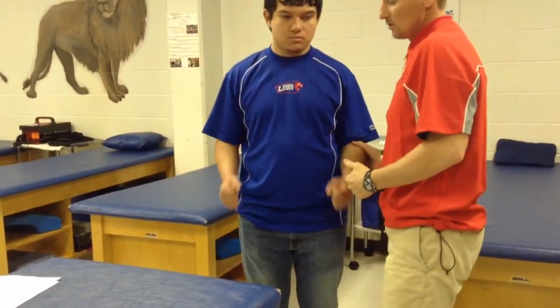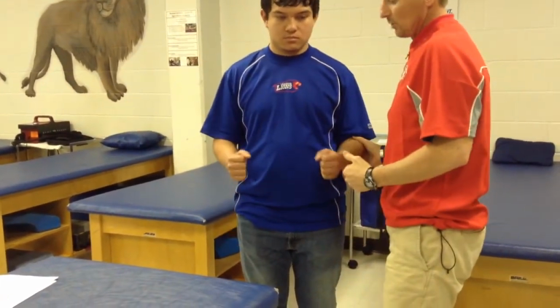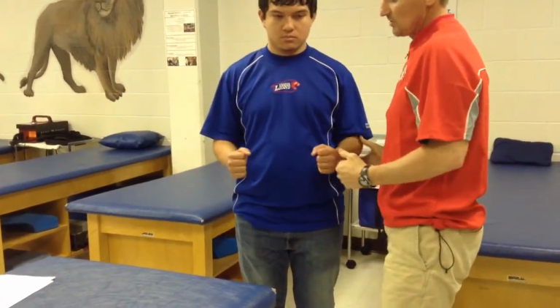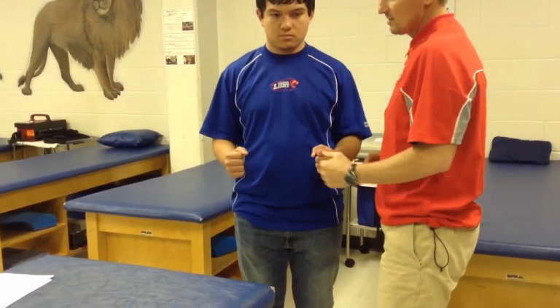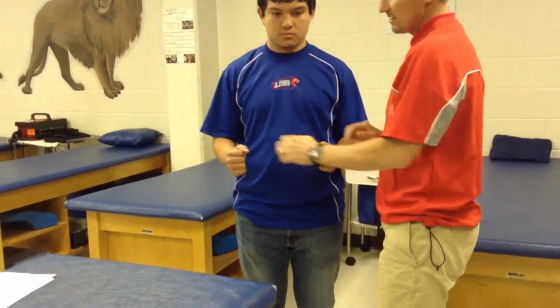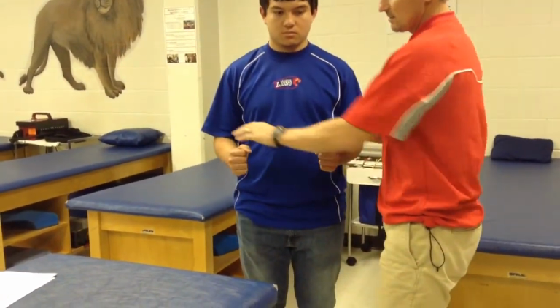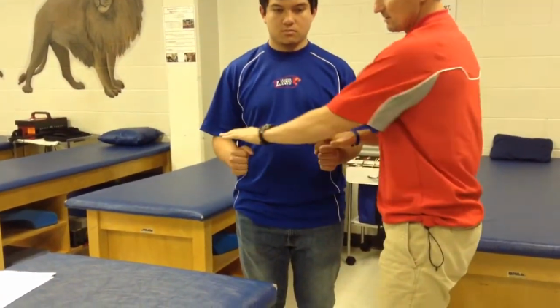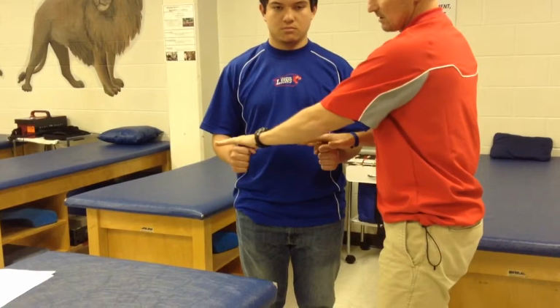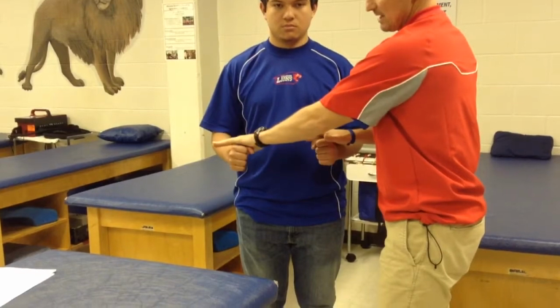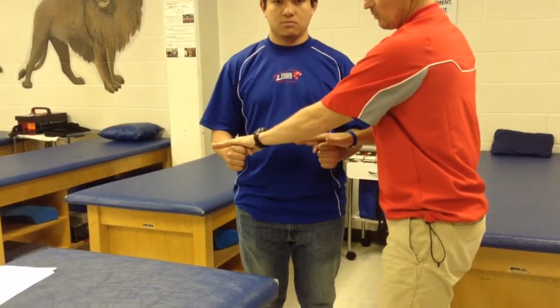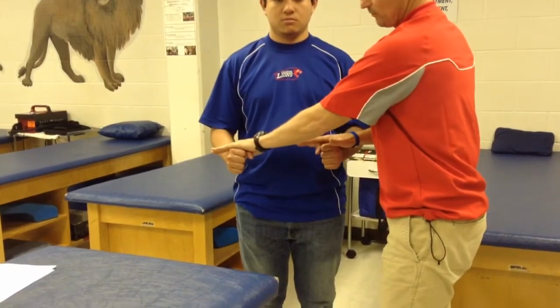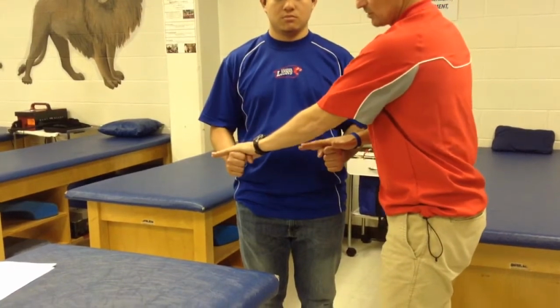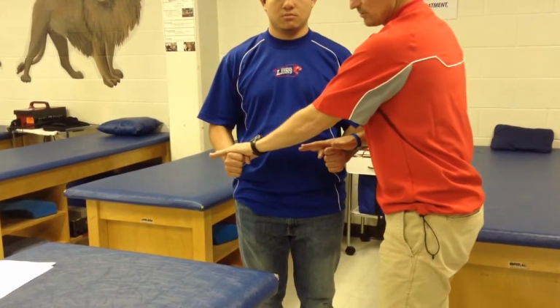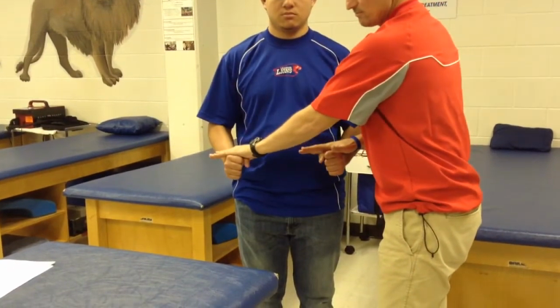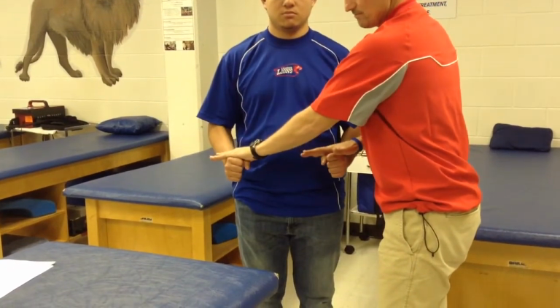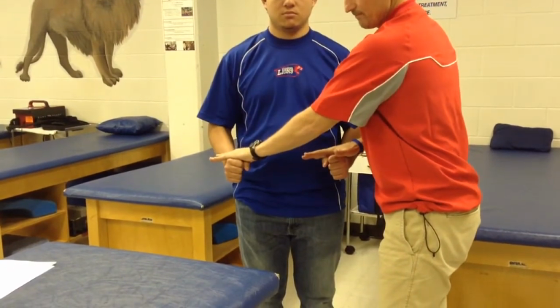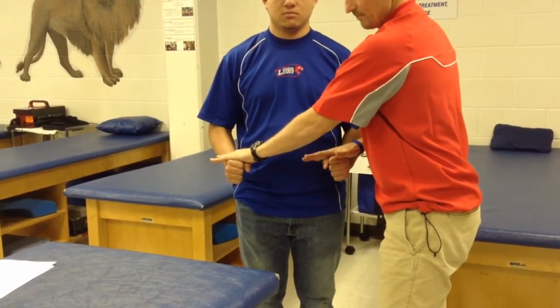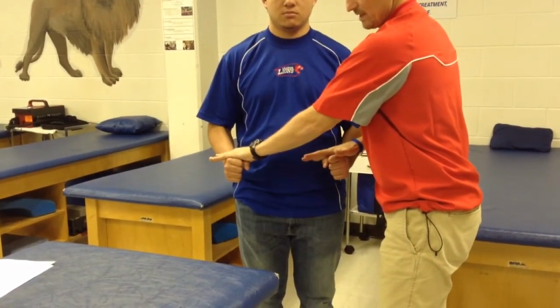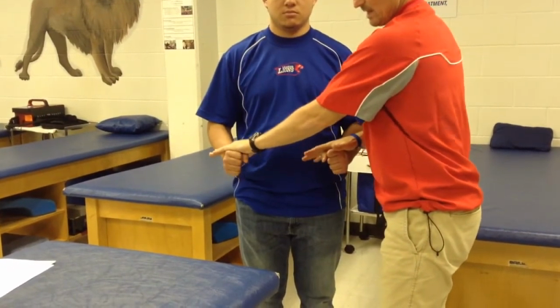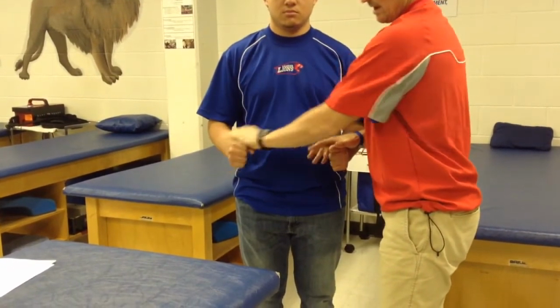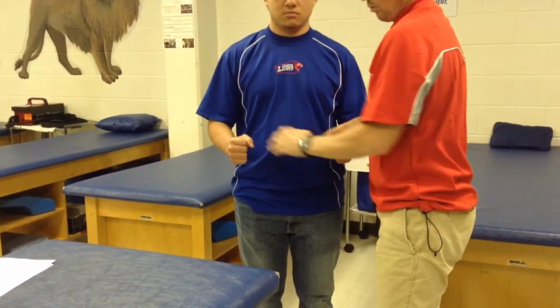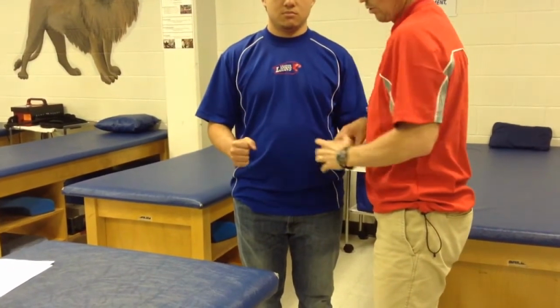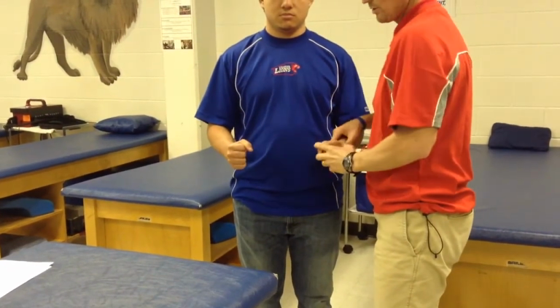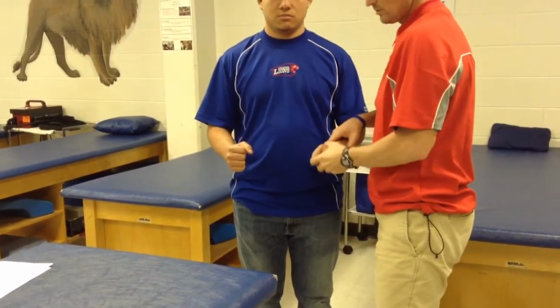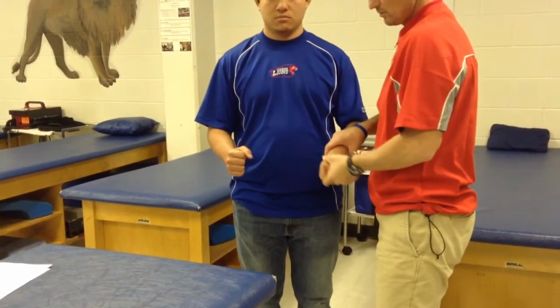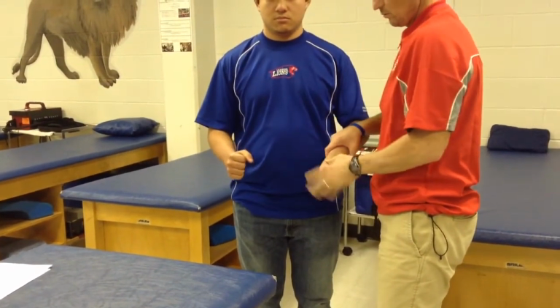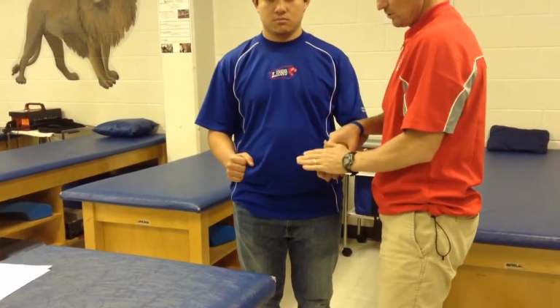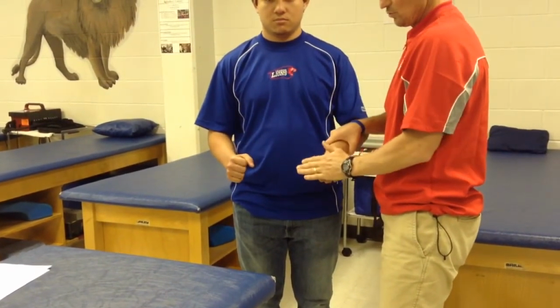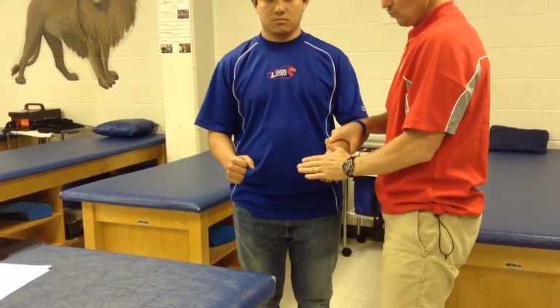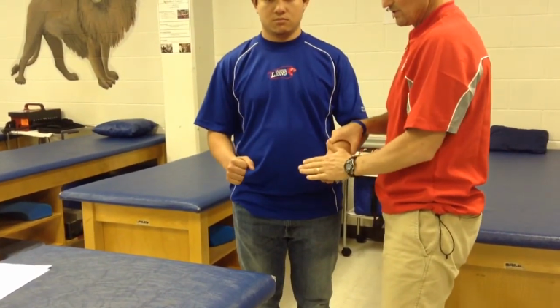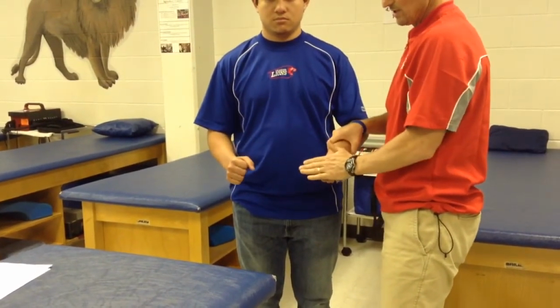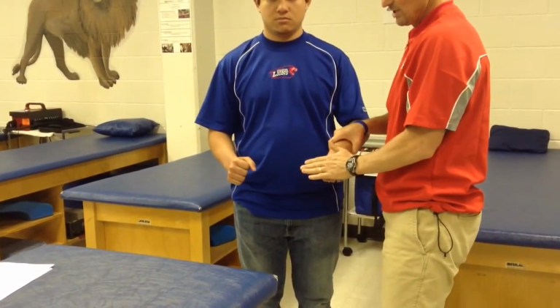Then C6 is going to be elbow flexion, or we can also do wrist extension.